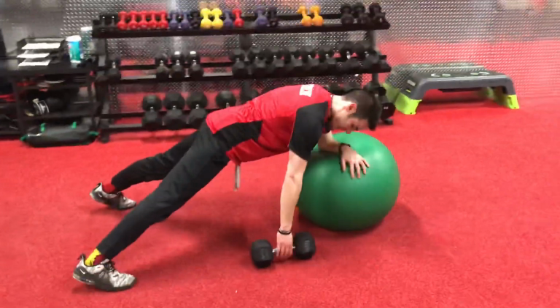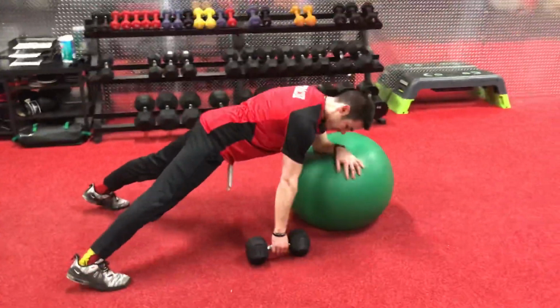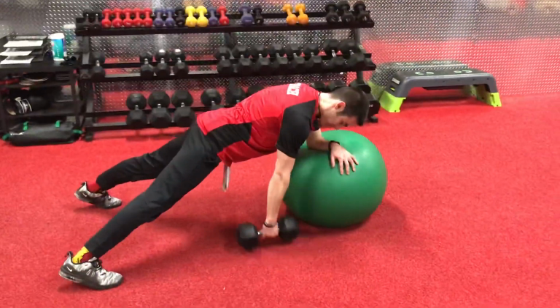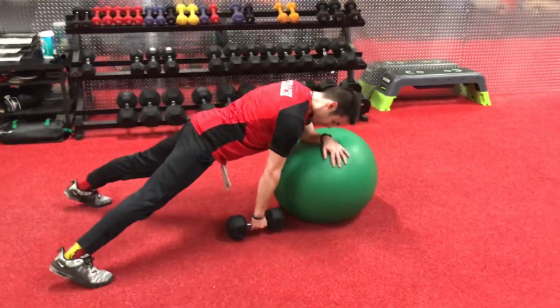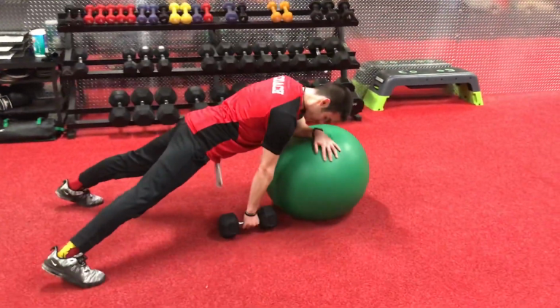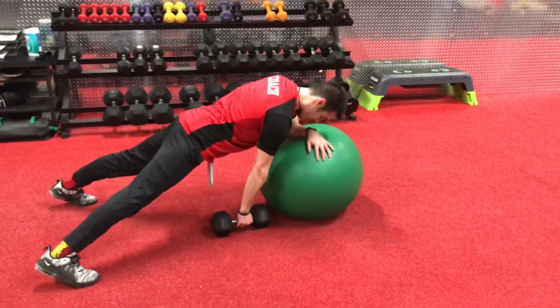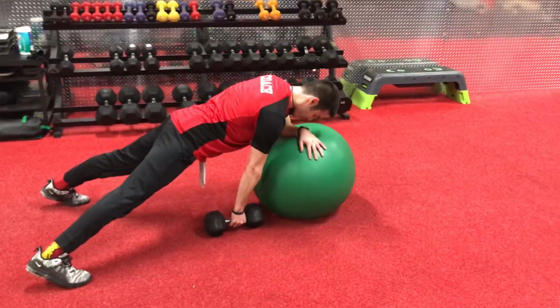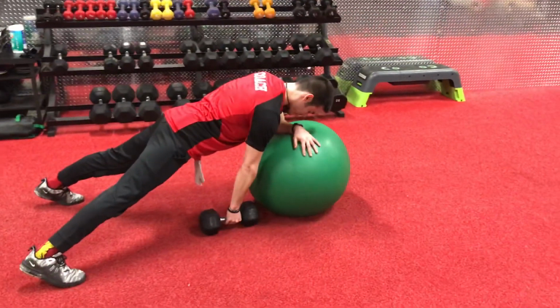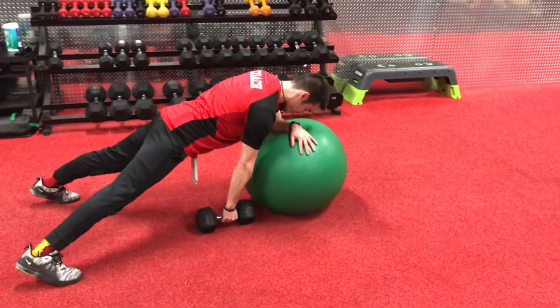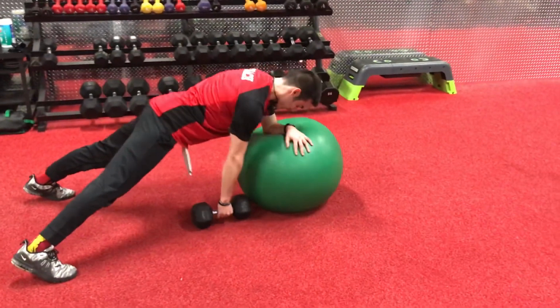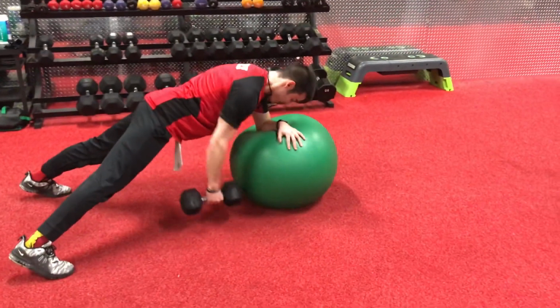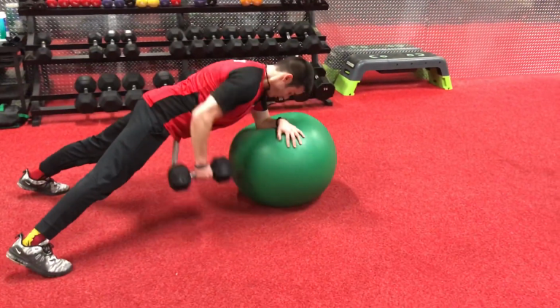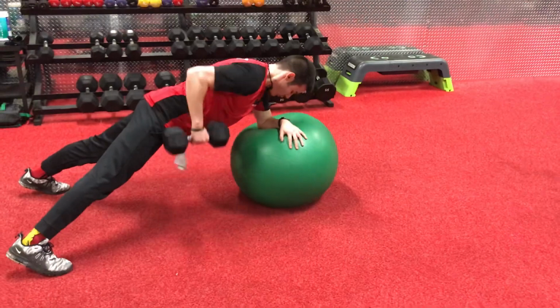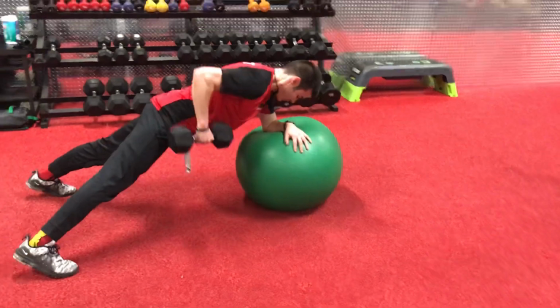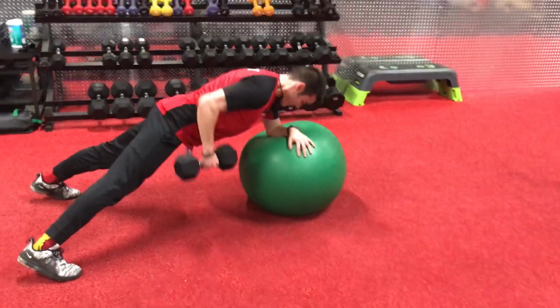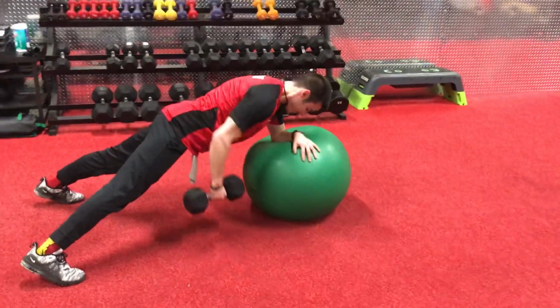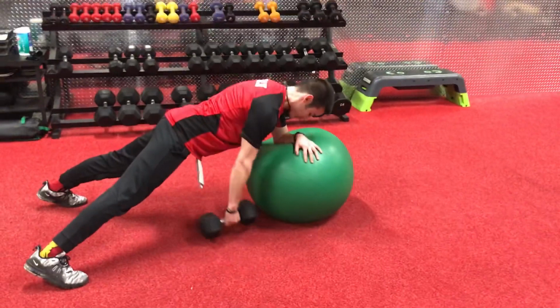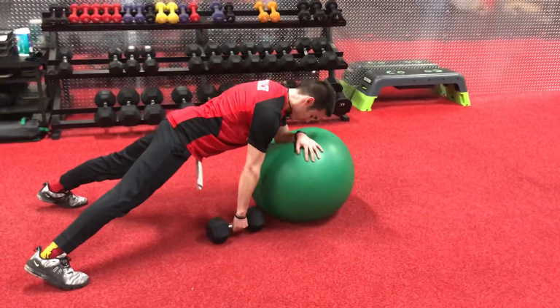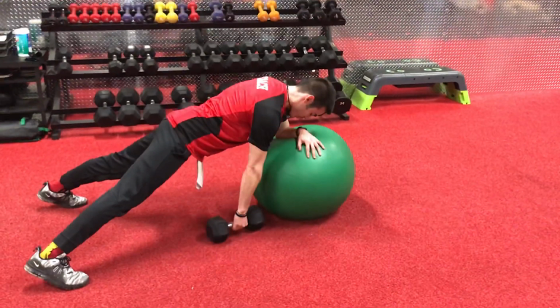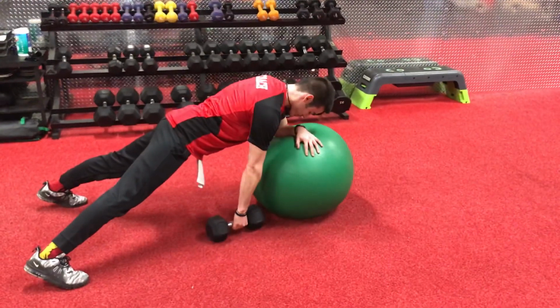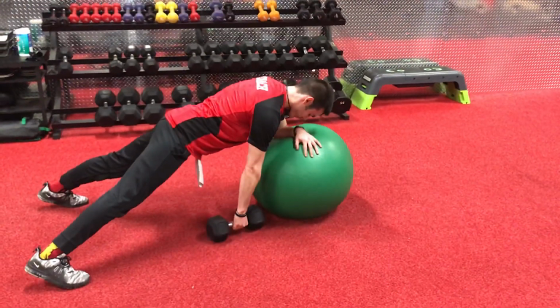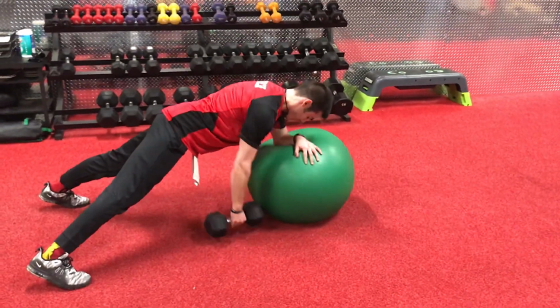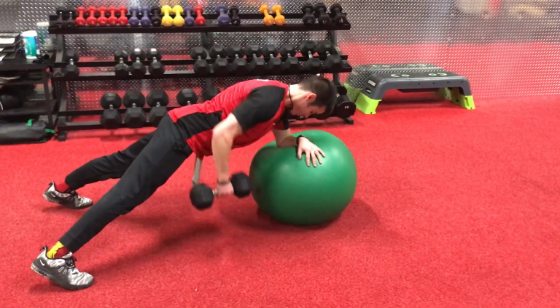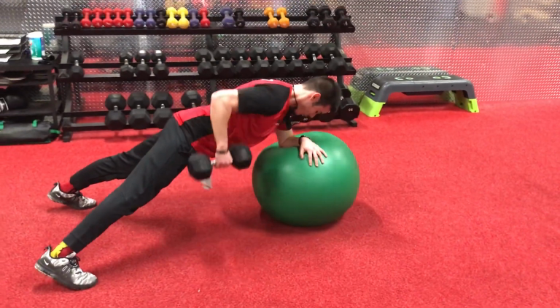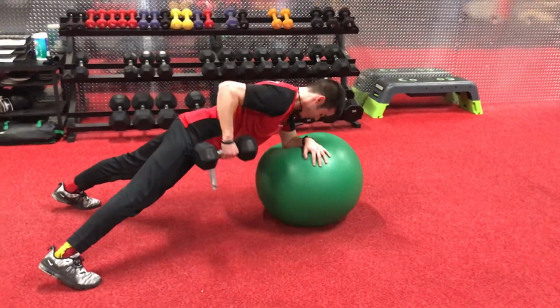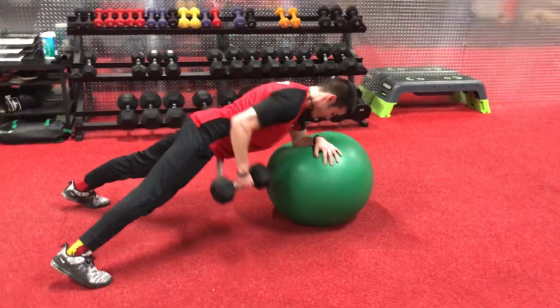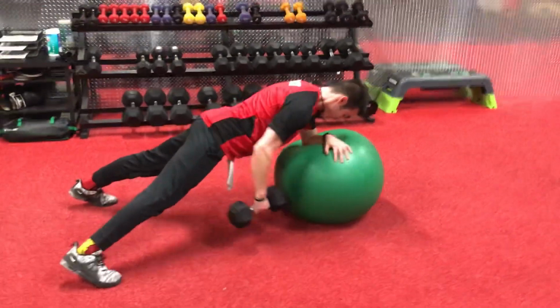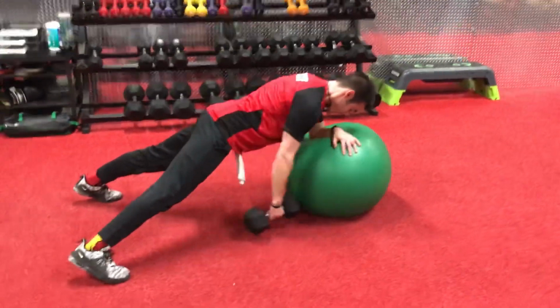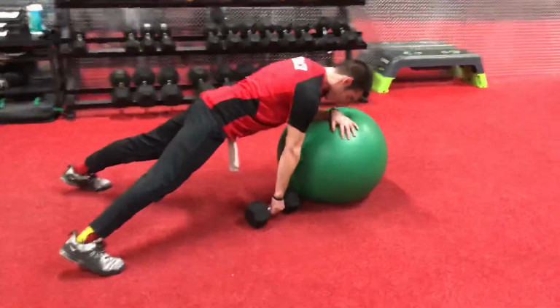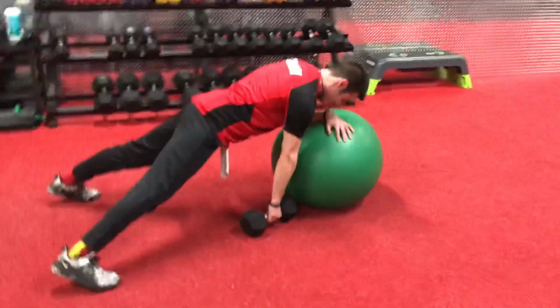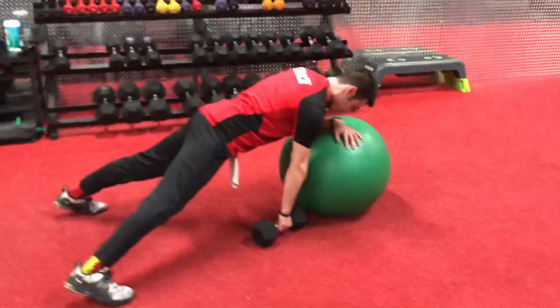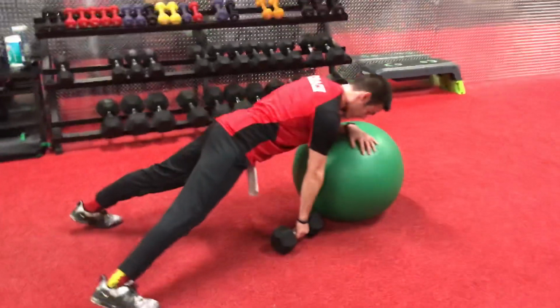Take that dumbbell, pull it down in there. Take your time, row it in tight, let it go to the ground. Row it in tight, let it go to the ground.